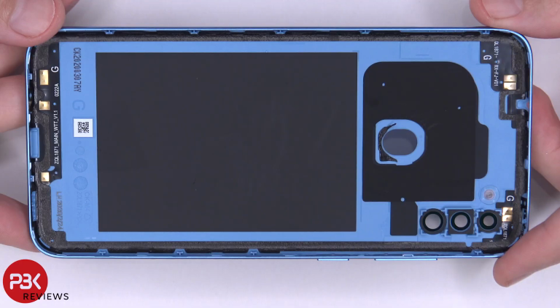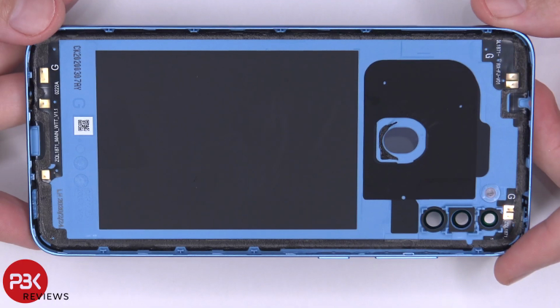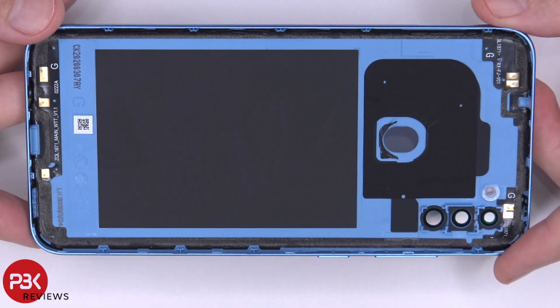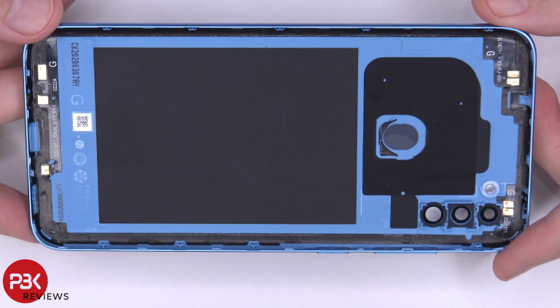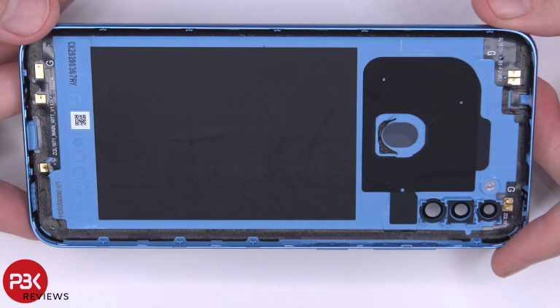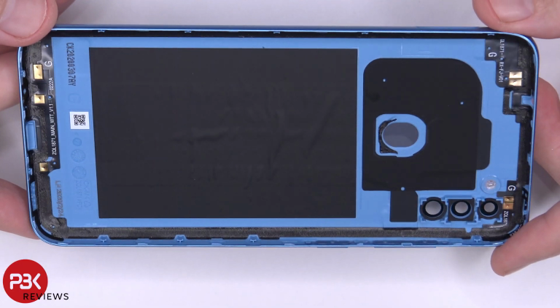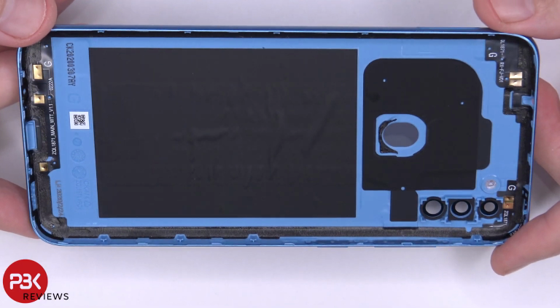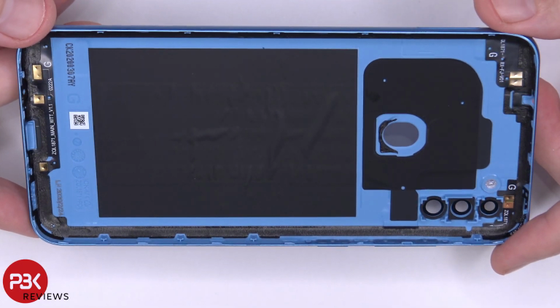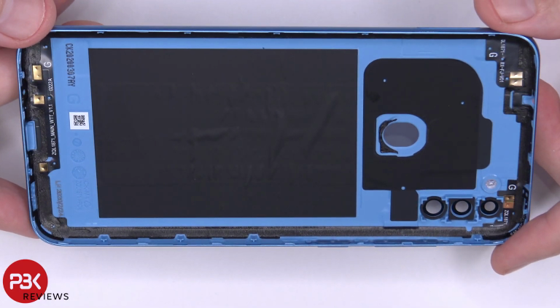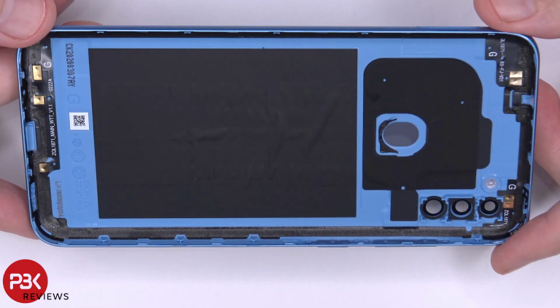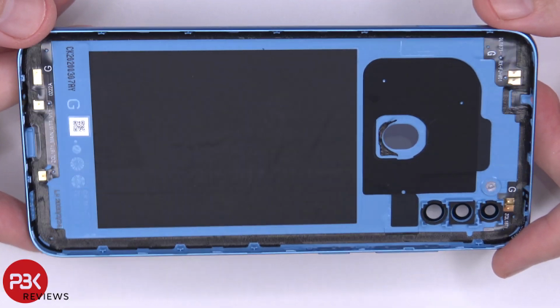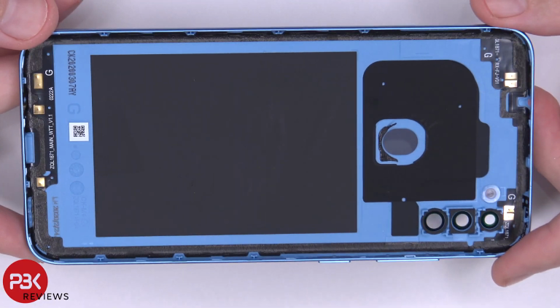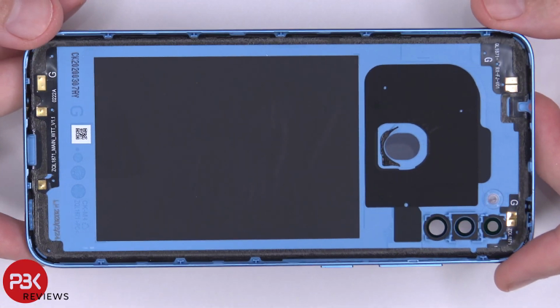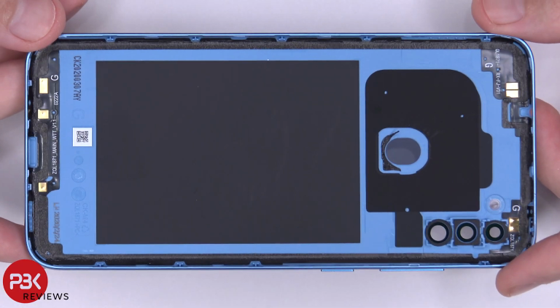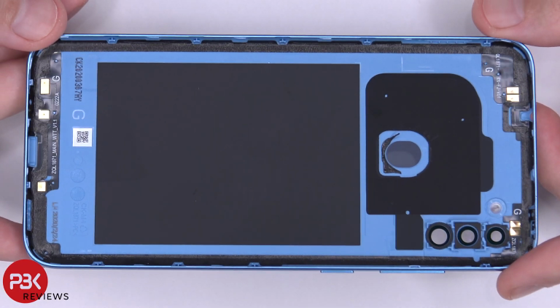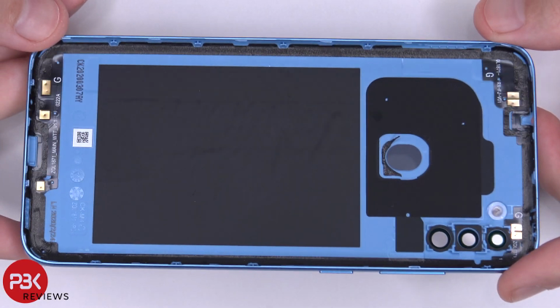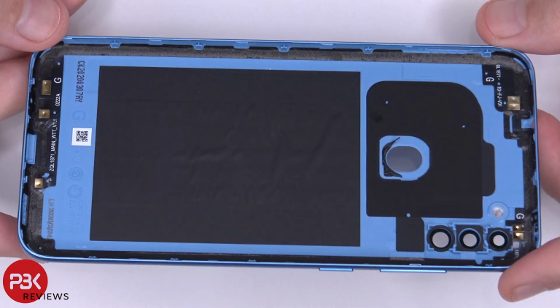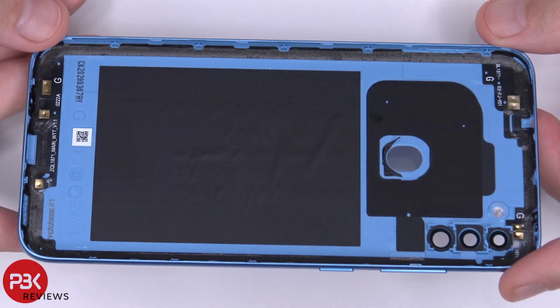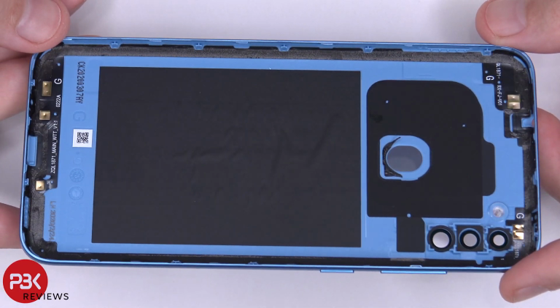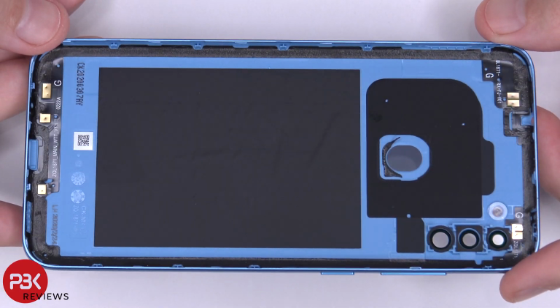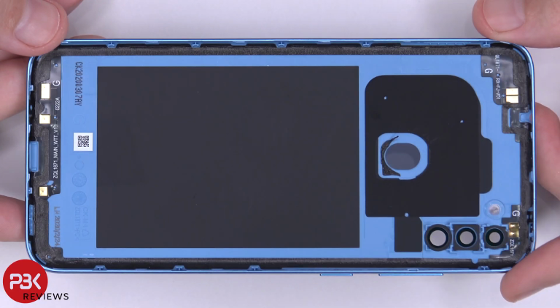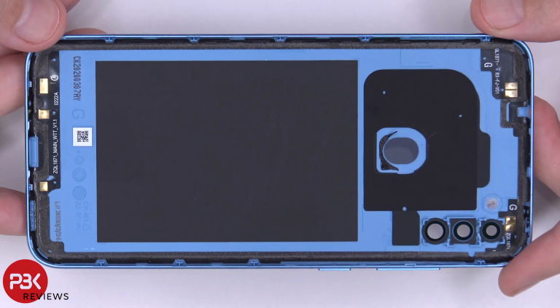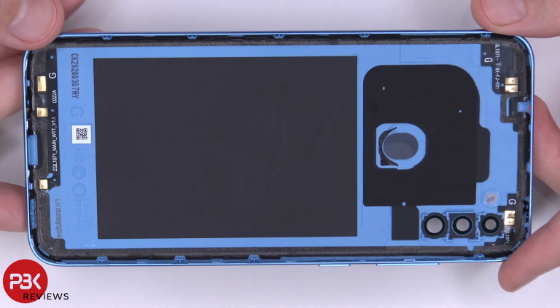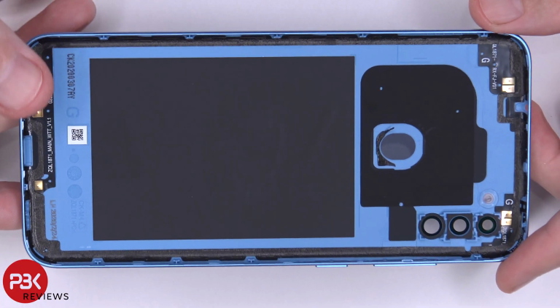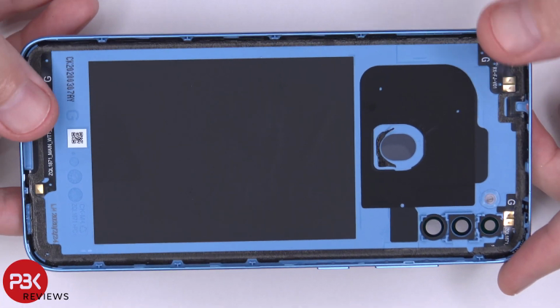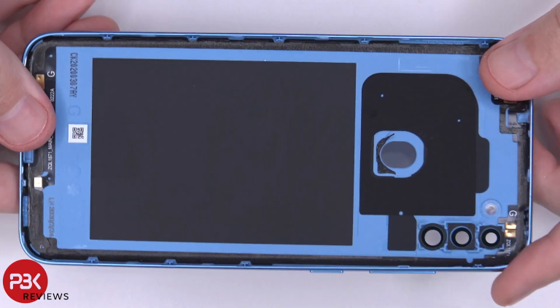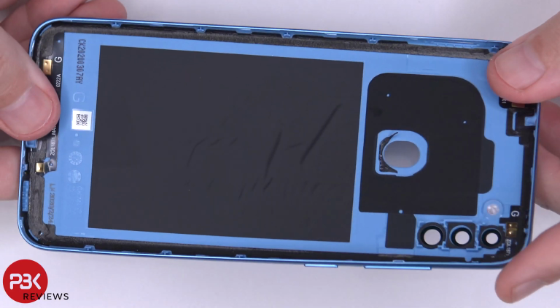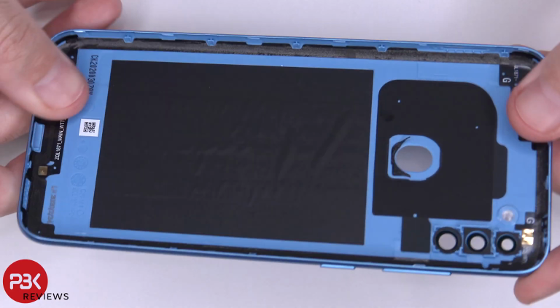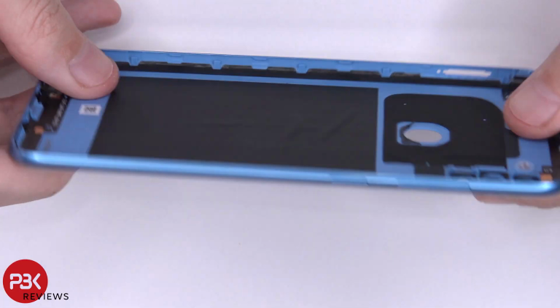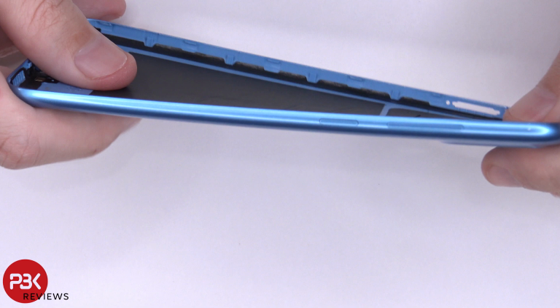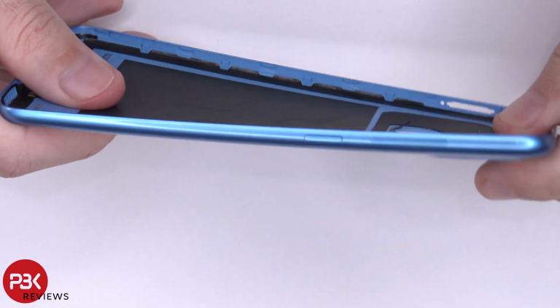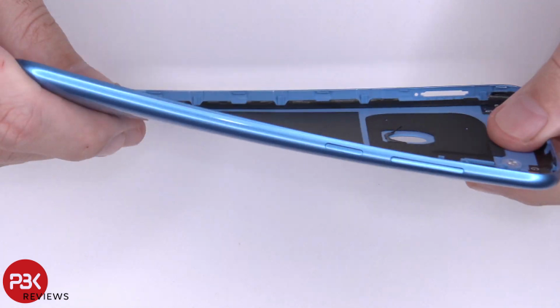Here's a look at the inside of the back housing. As you can see, it's plastic.